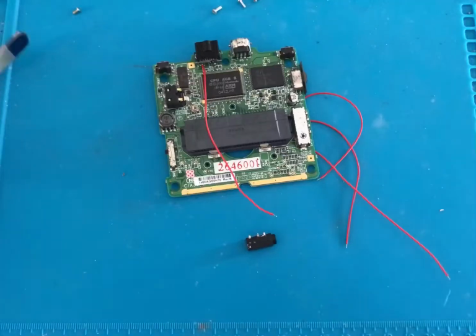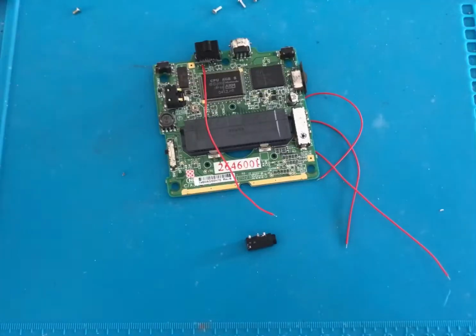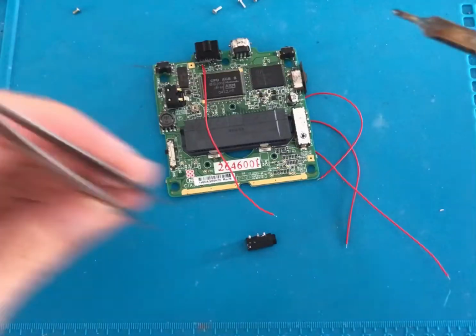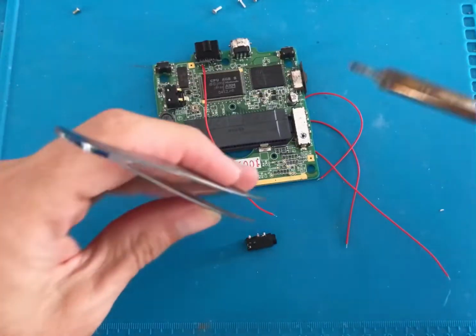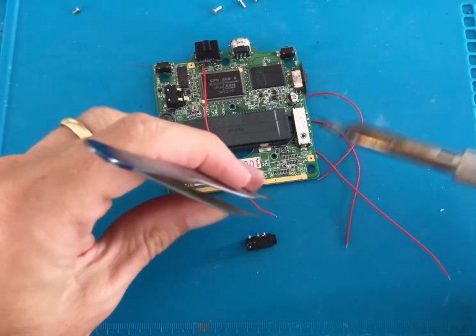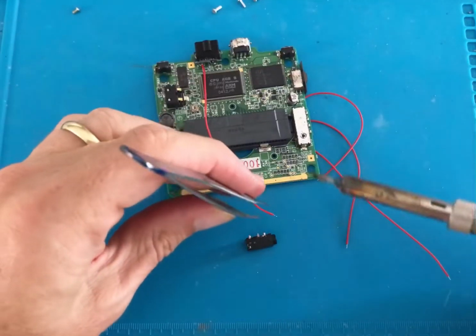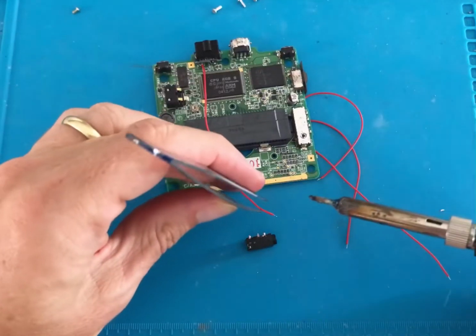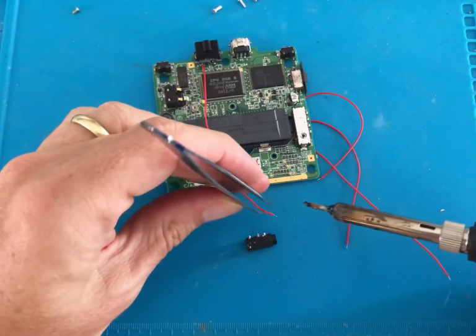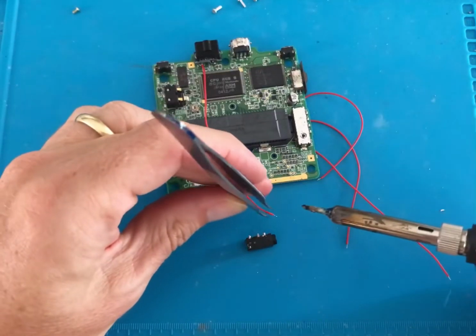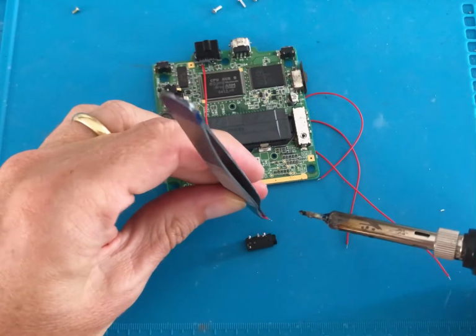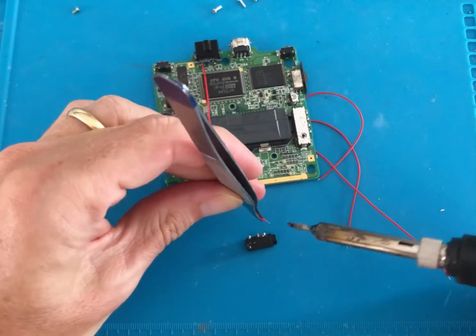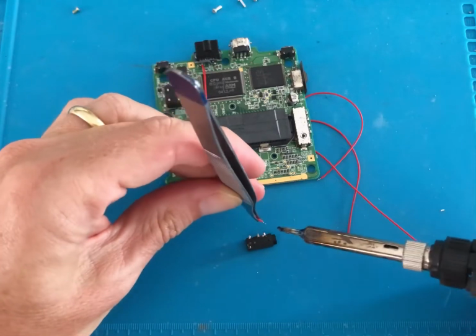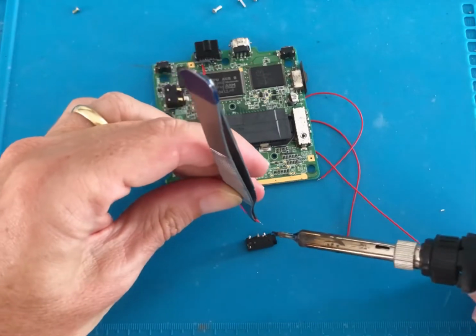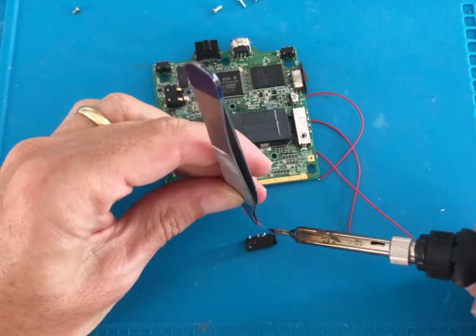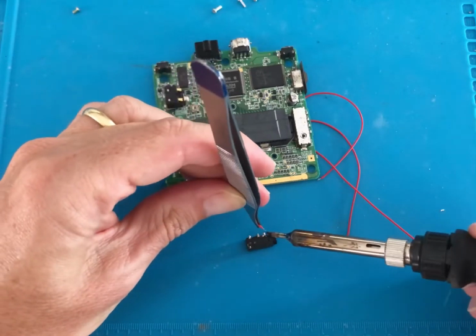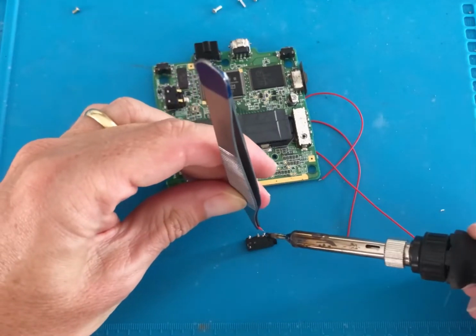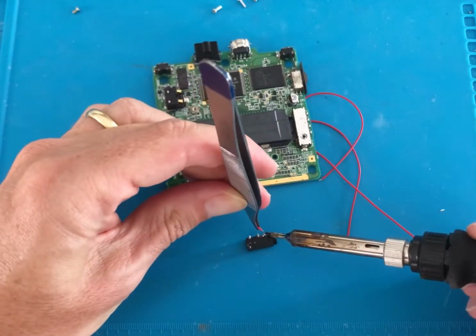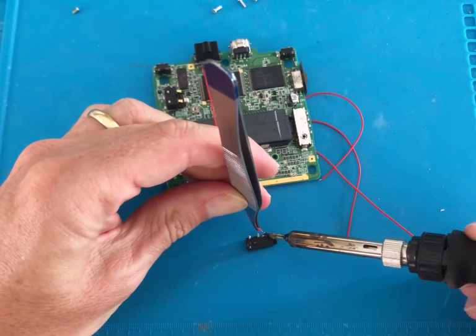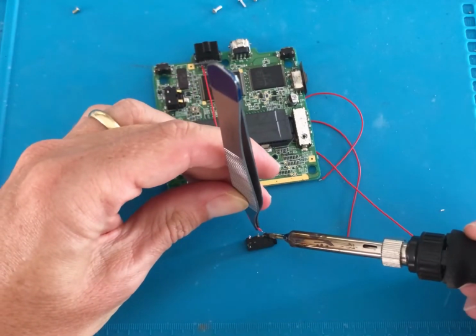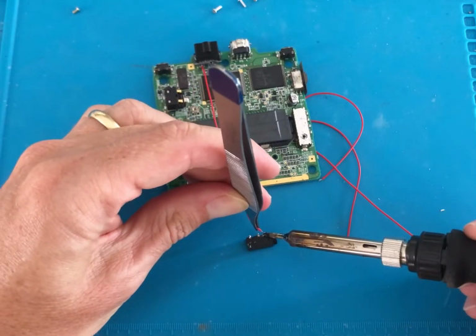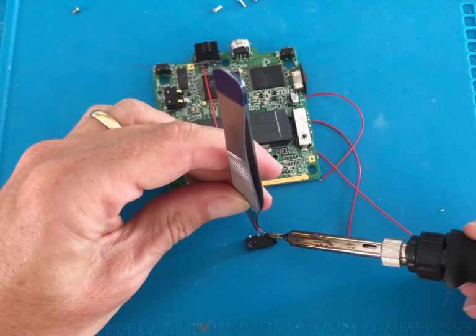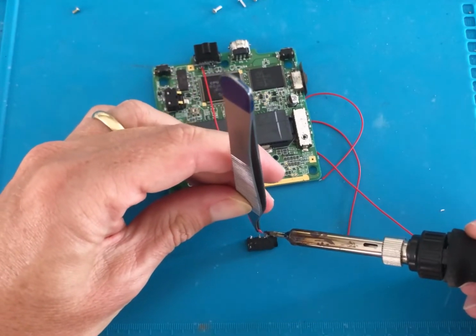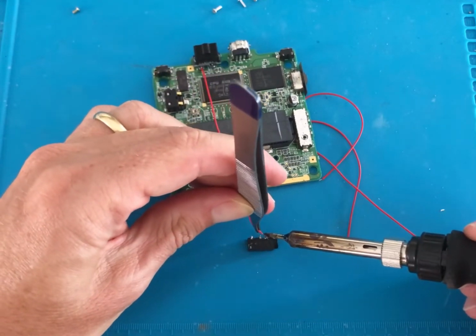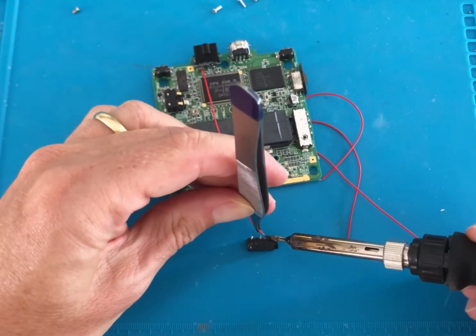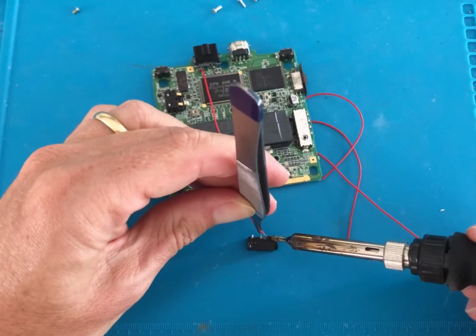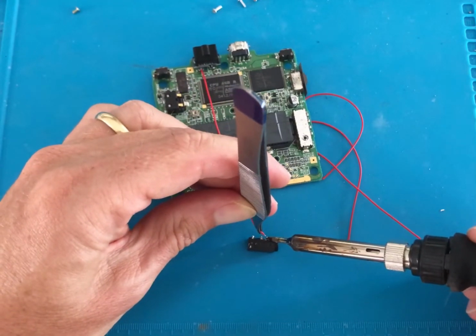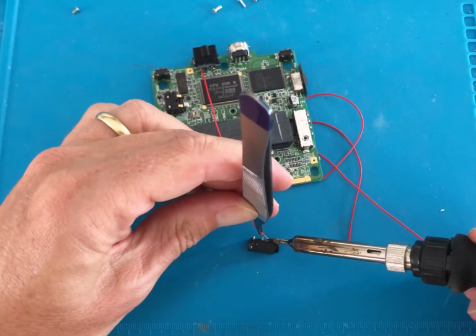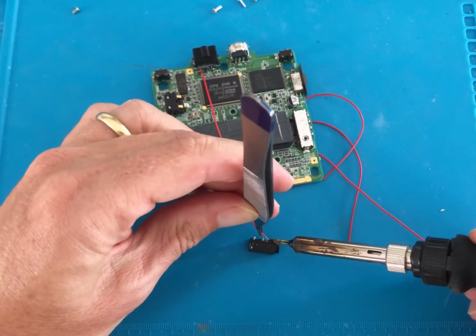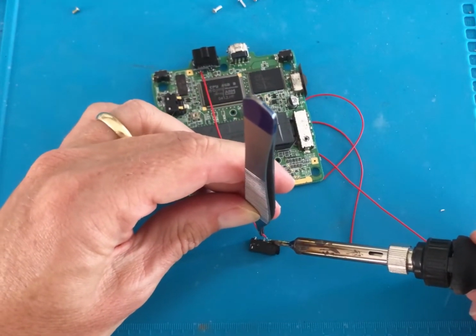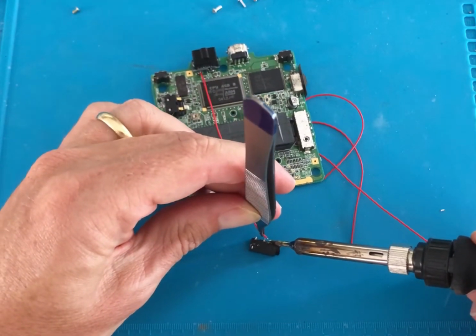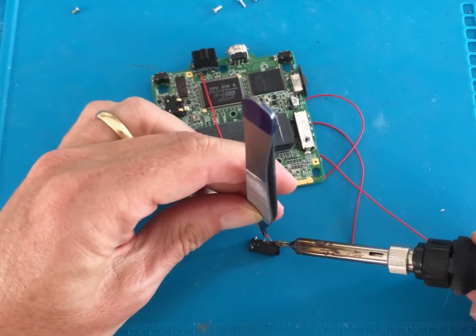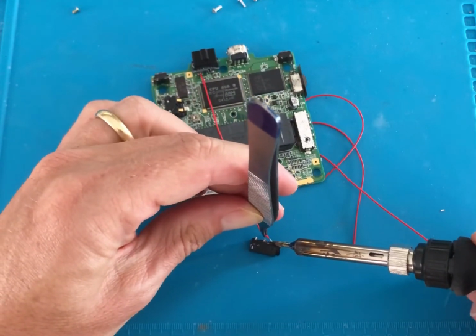Pin 5 on the charging port, the earth point, has to be soldered to pin 1 on the earphone jack.